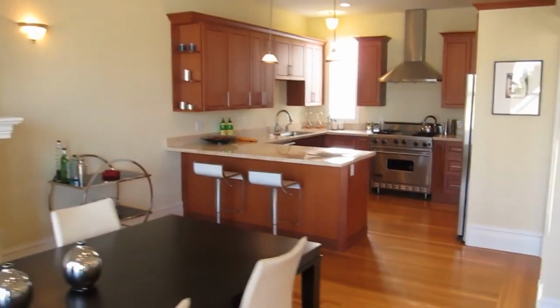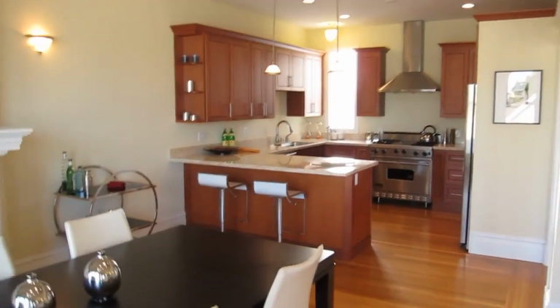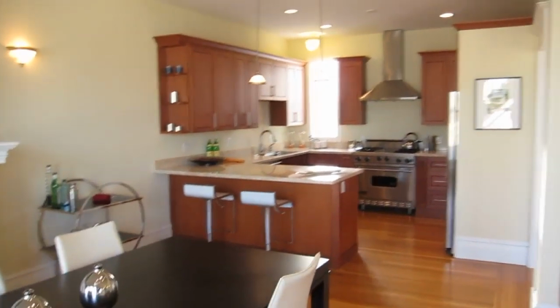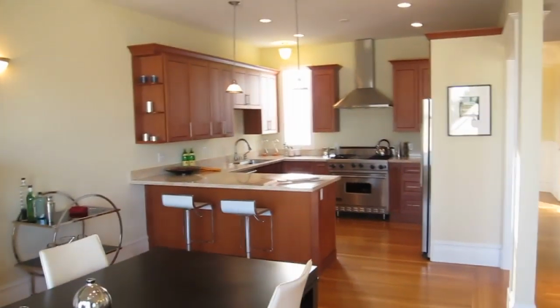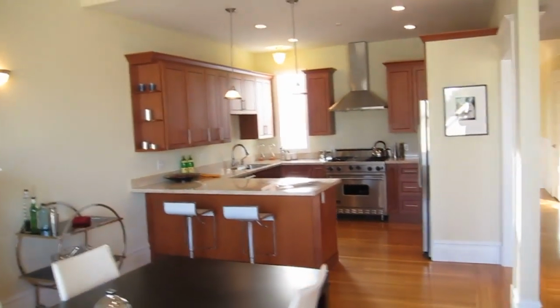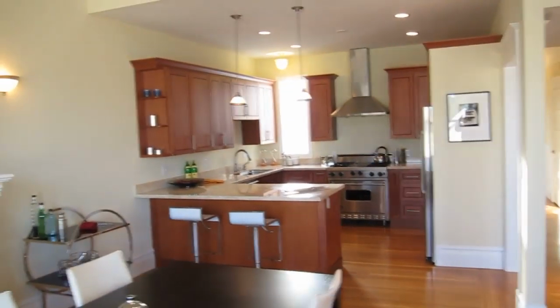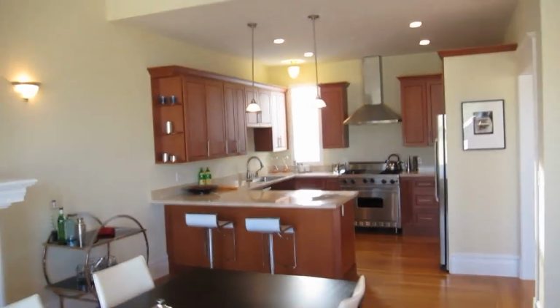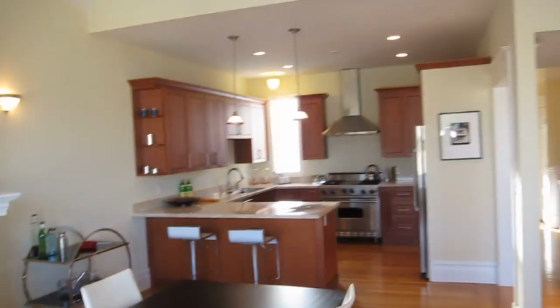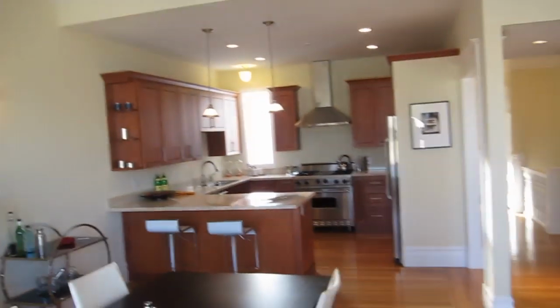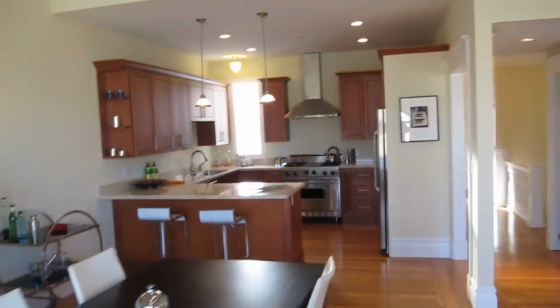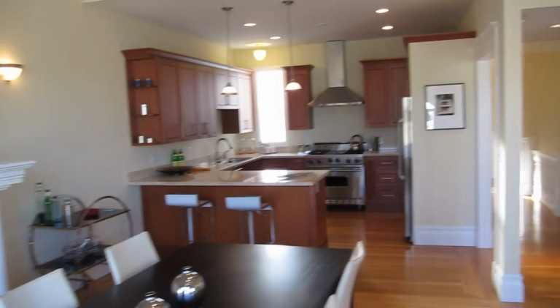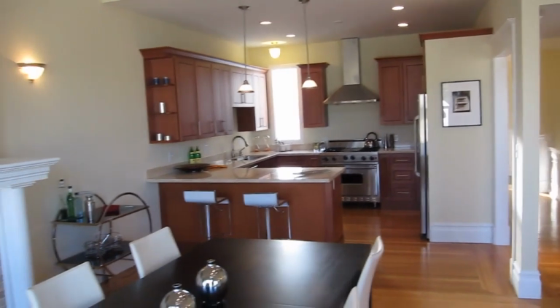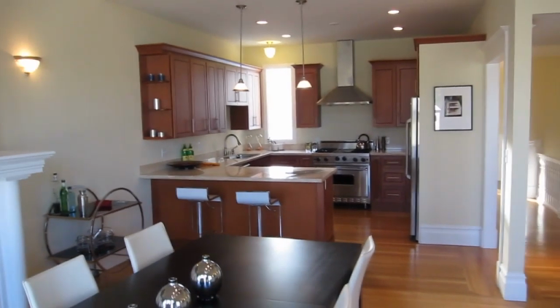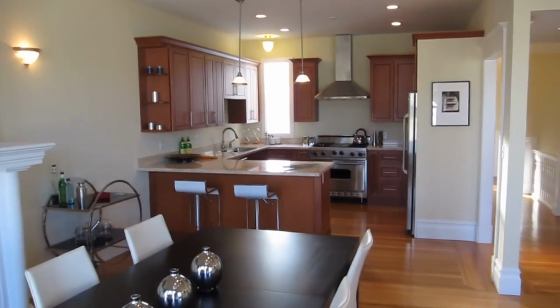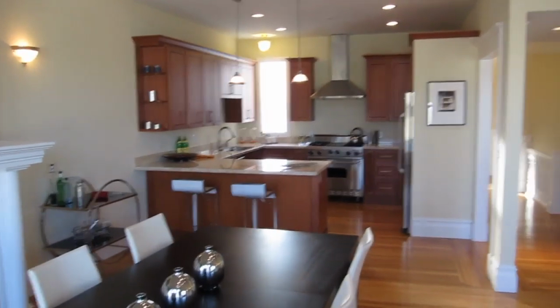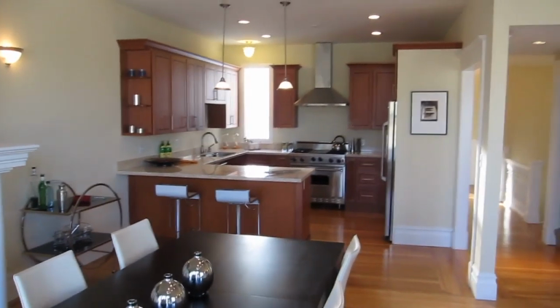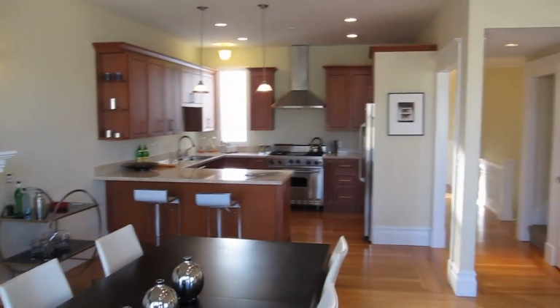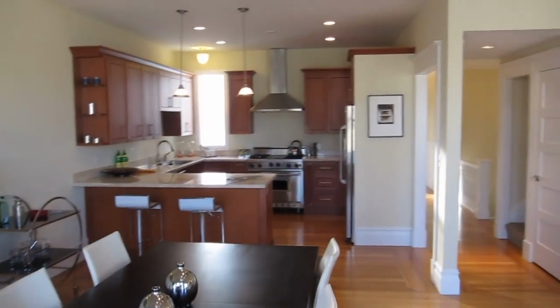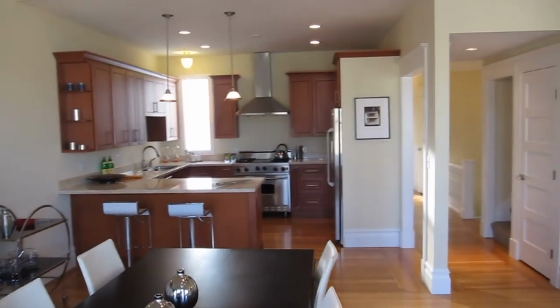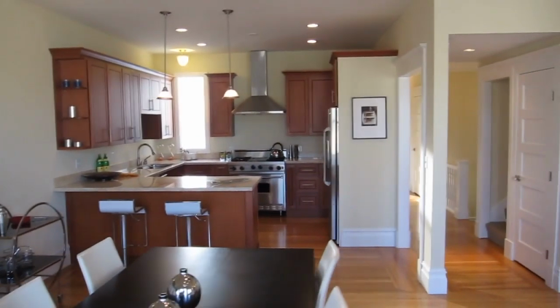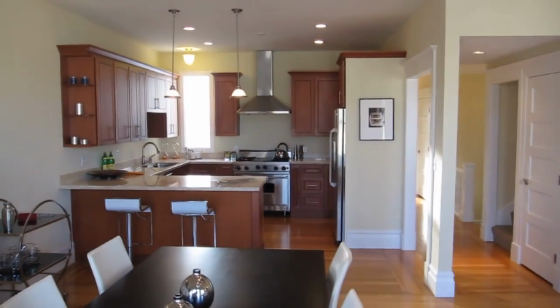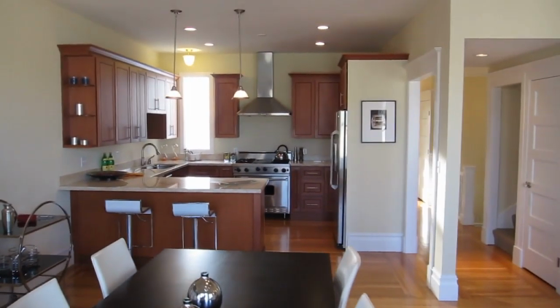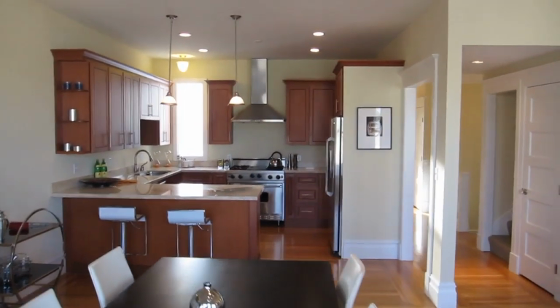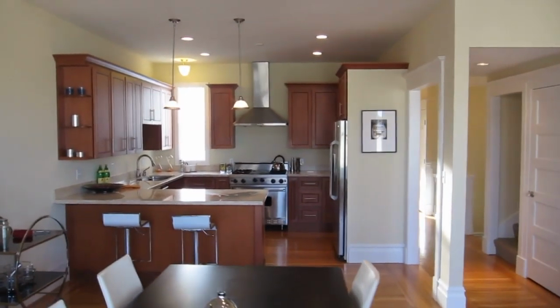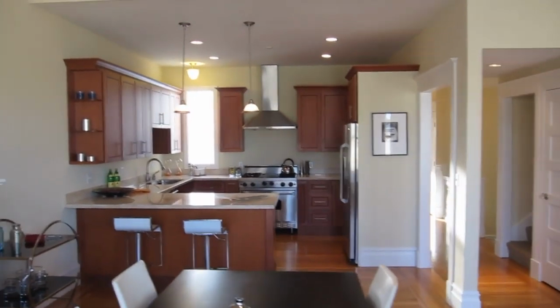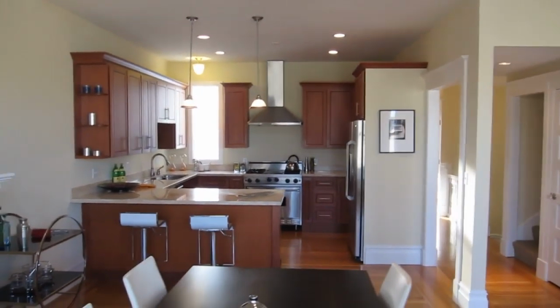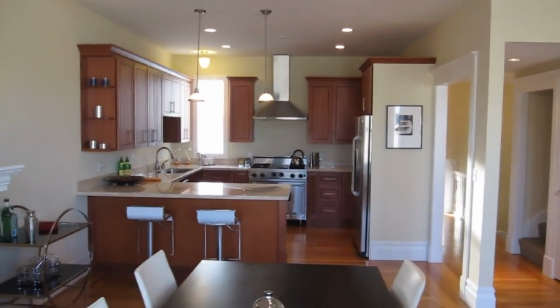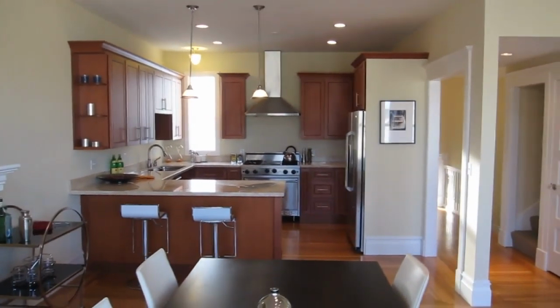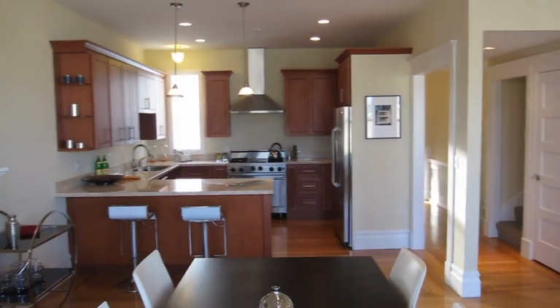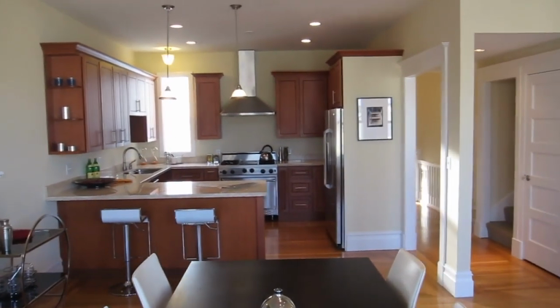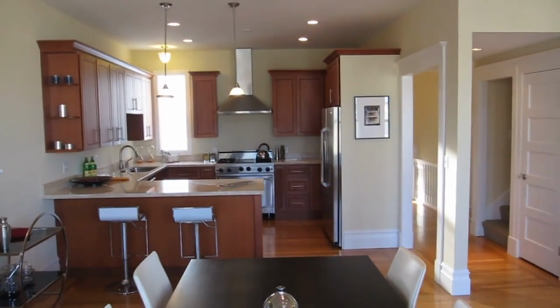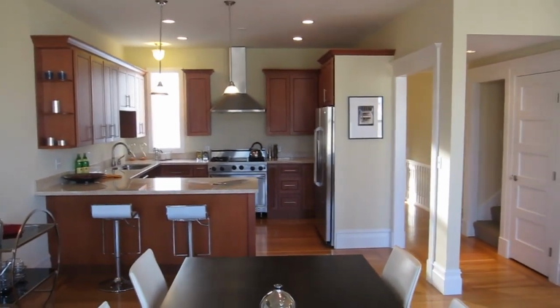The kitchen was remodeled several years ago — great cabinet space, and there's a wine fridge in there.